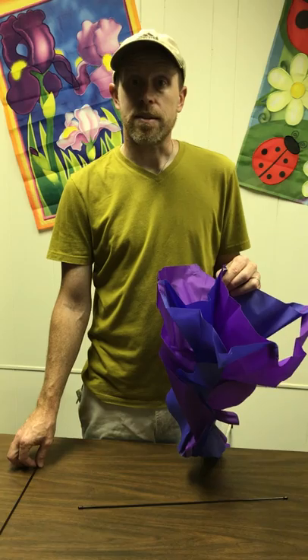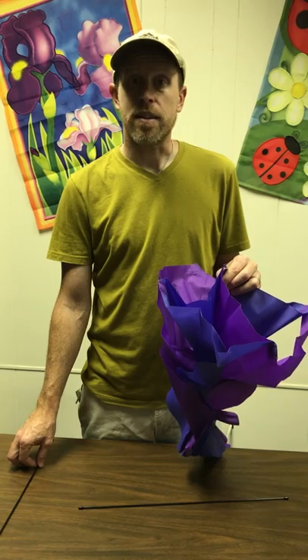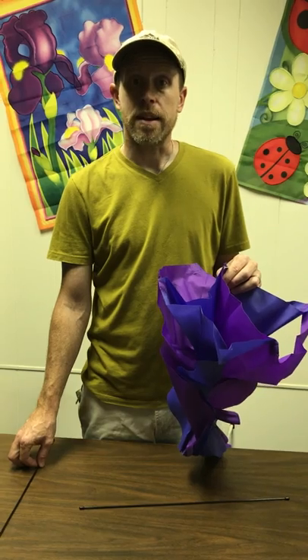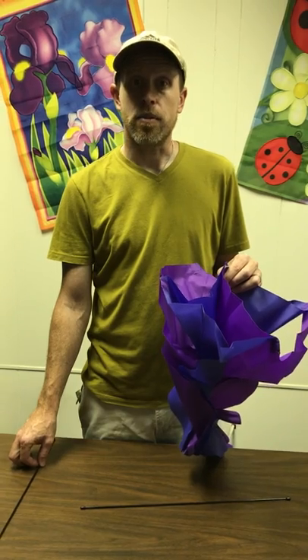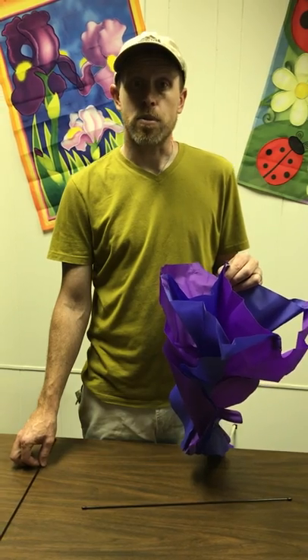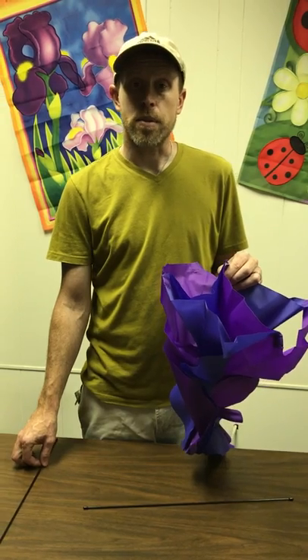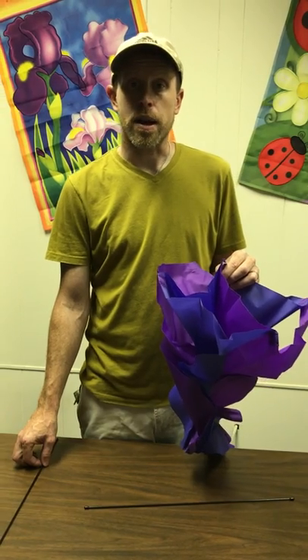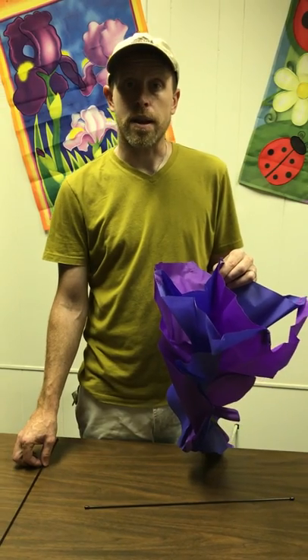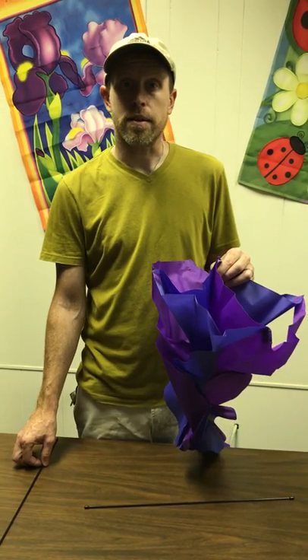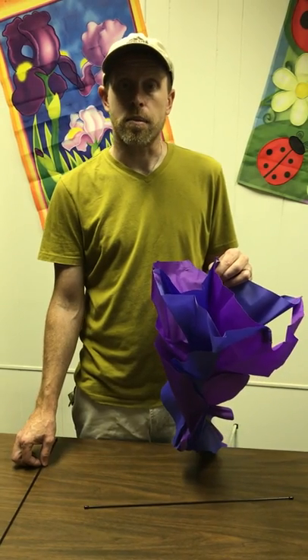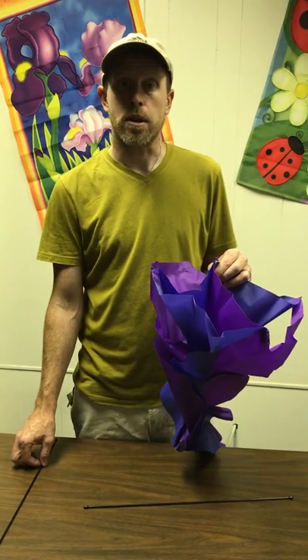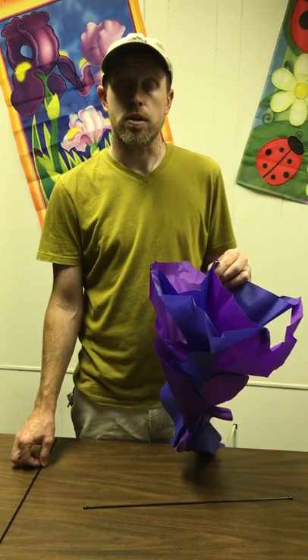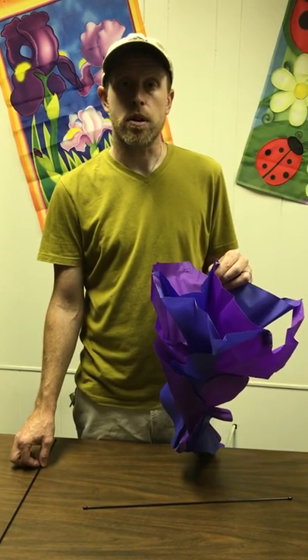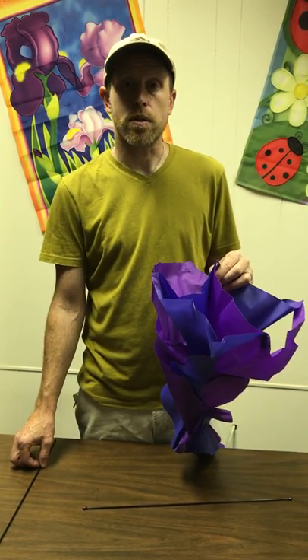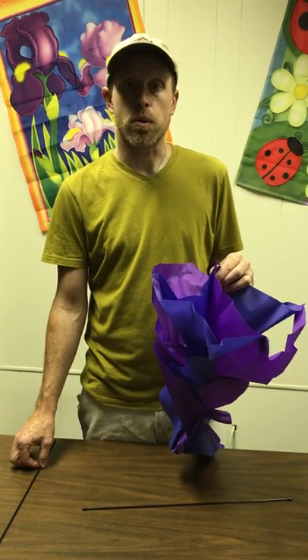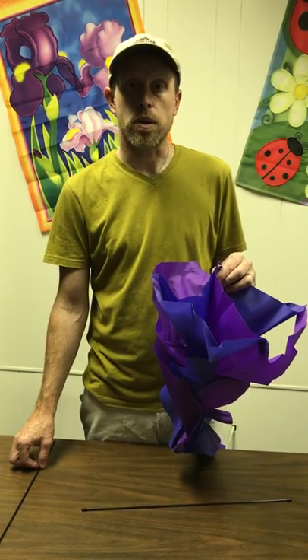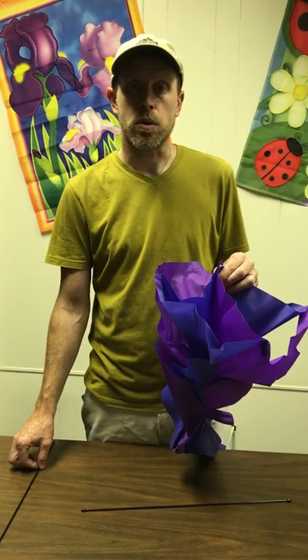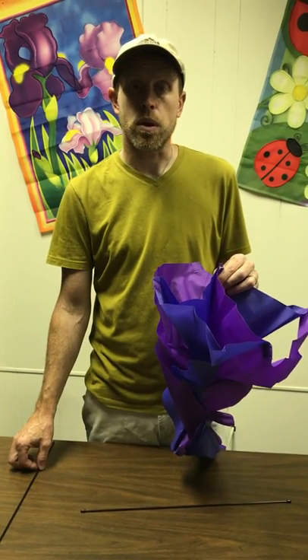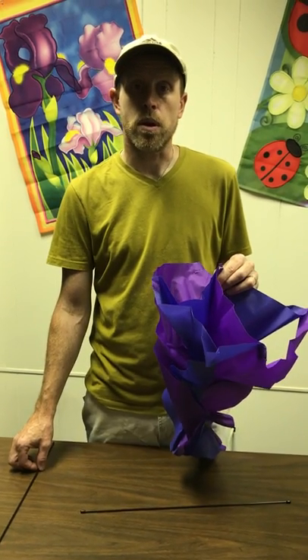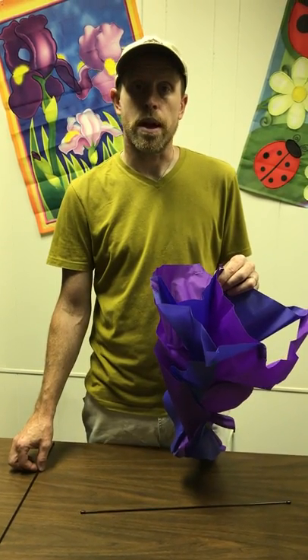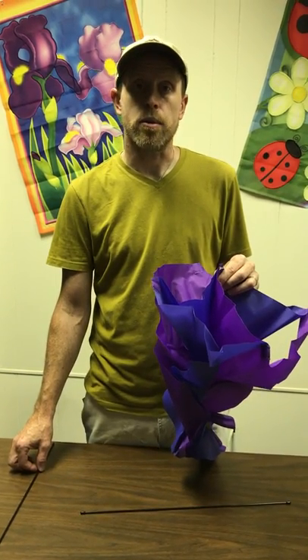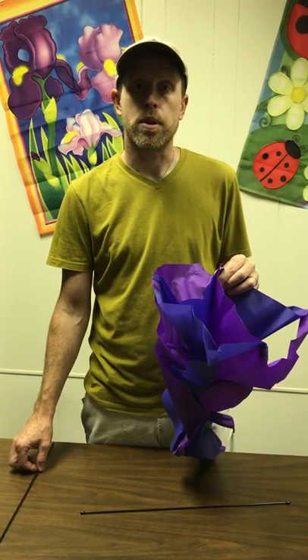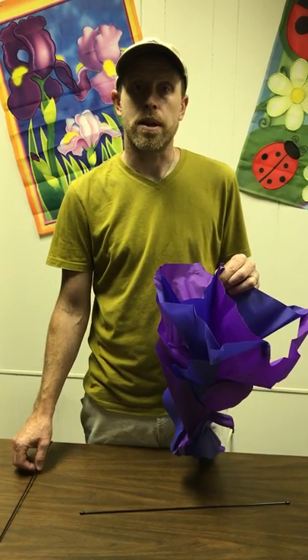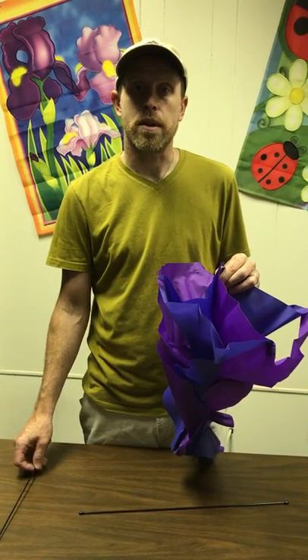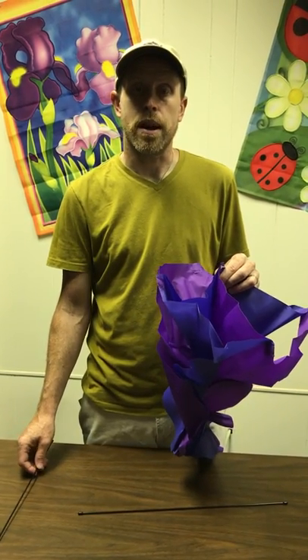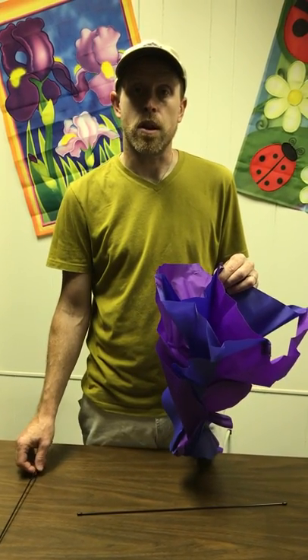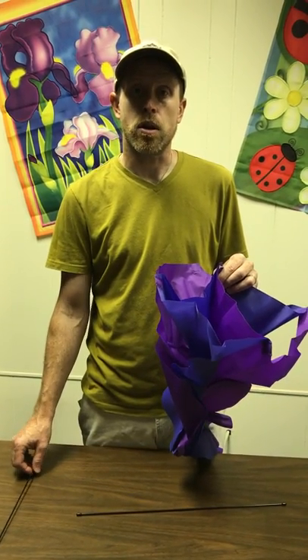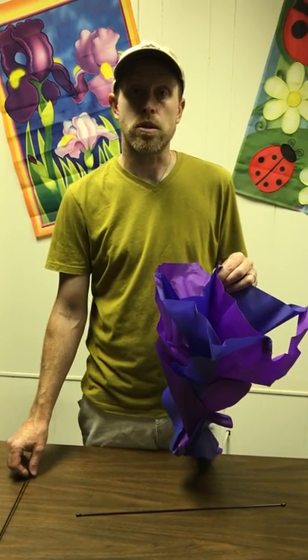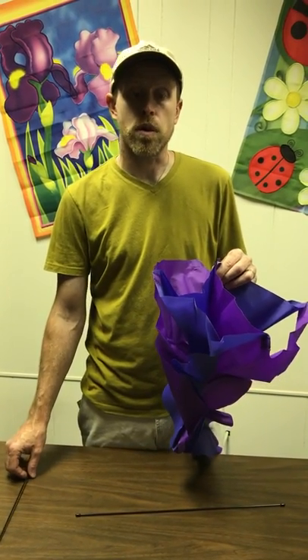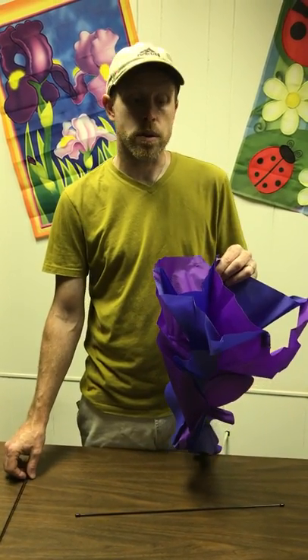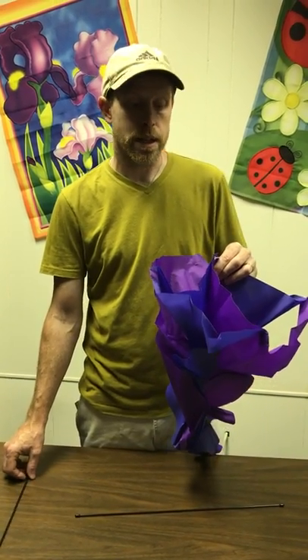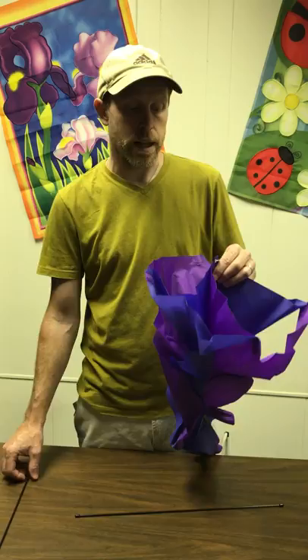This is Andy from Premier Kites. I'm going to show you a real quick tutorial on how to put together a large rotini.